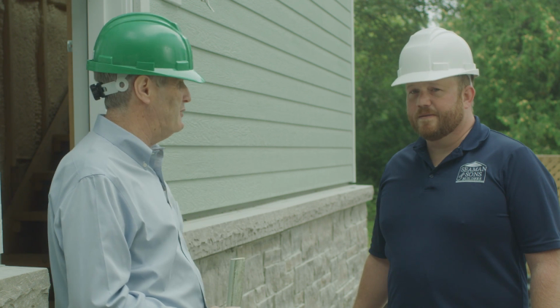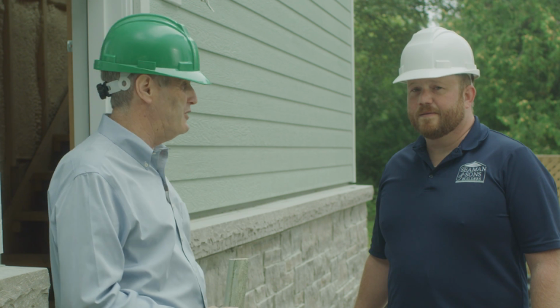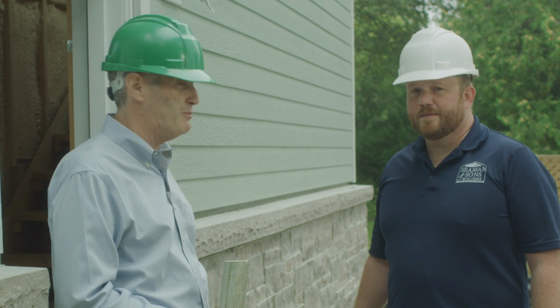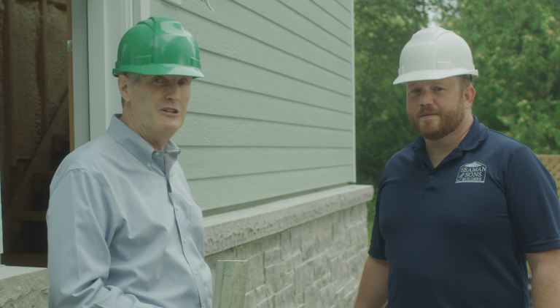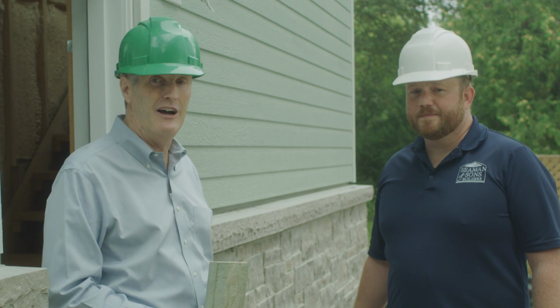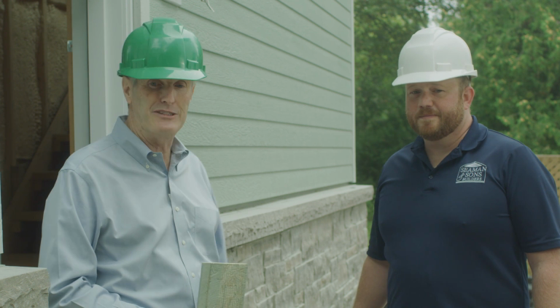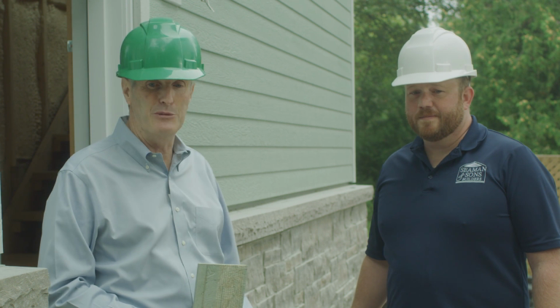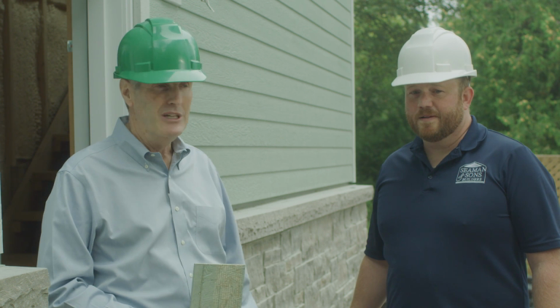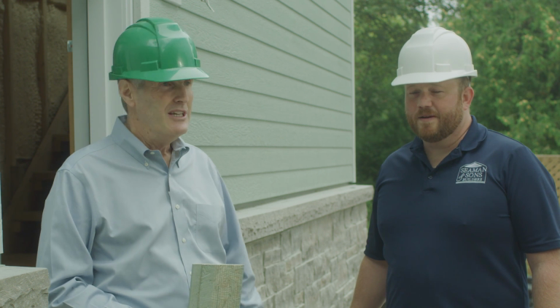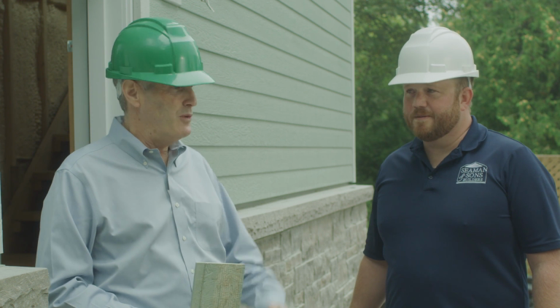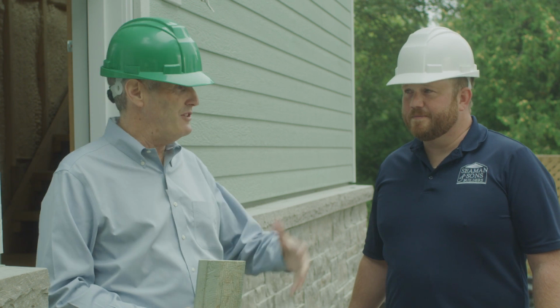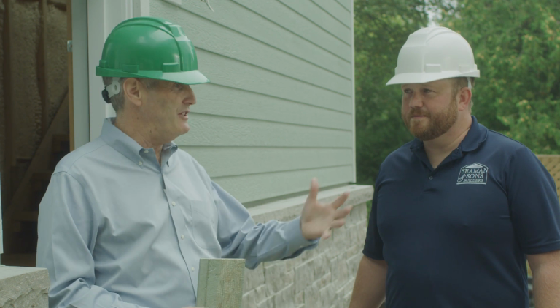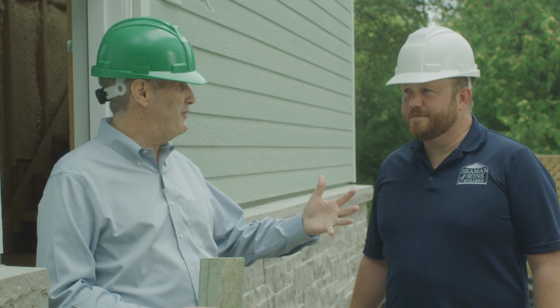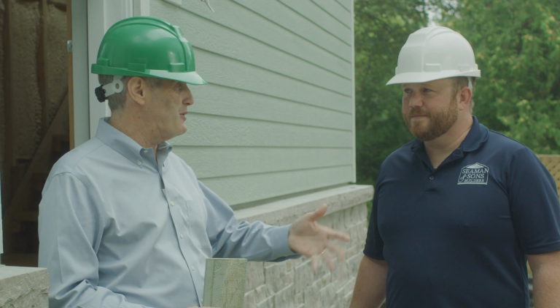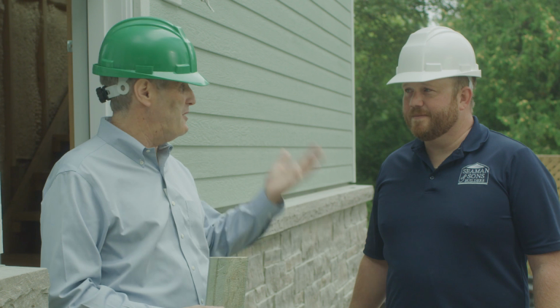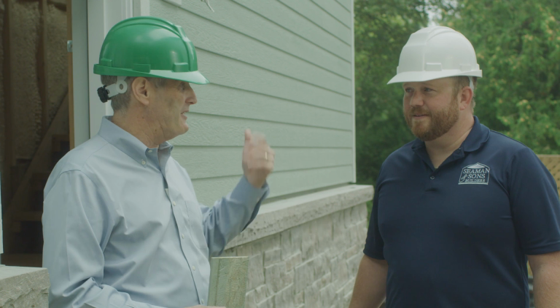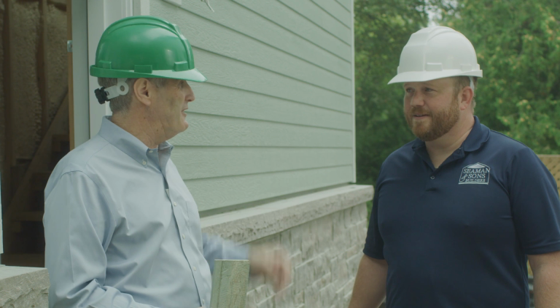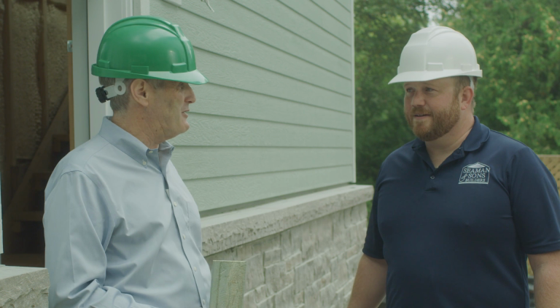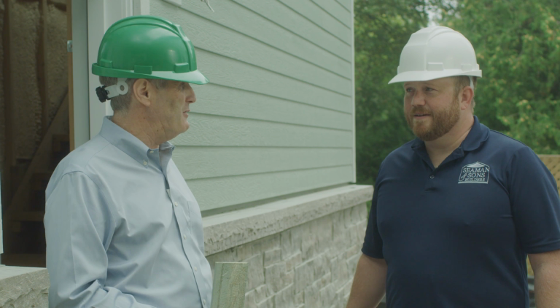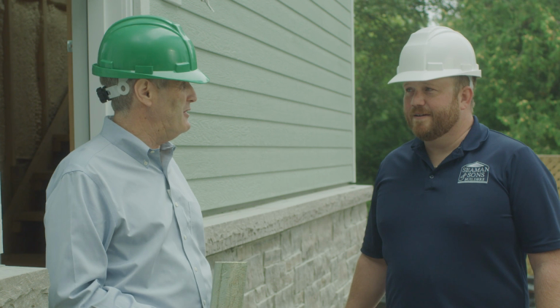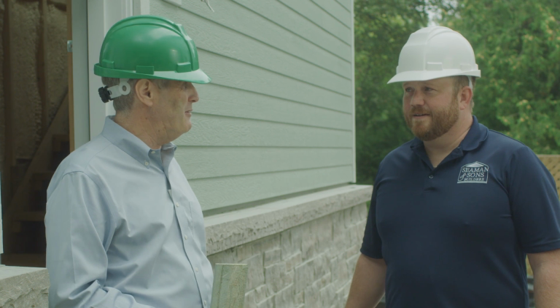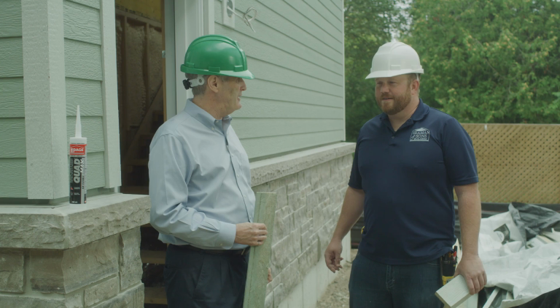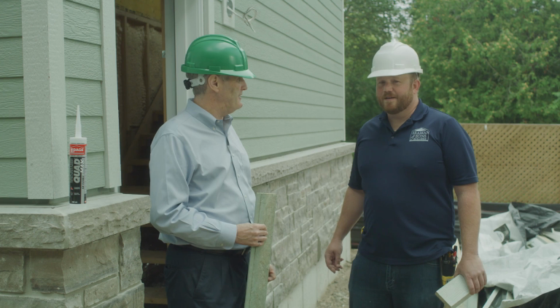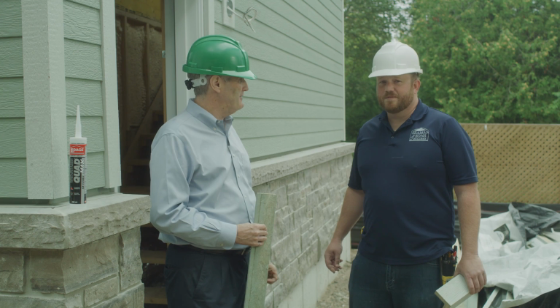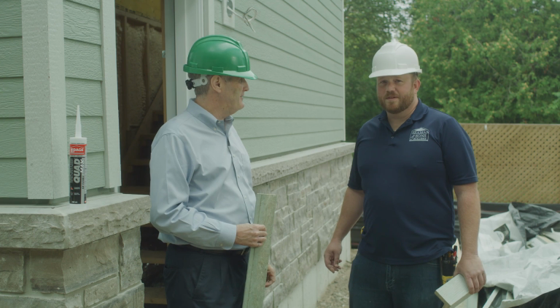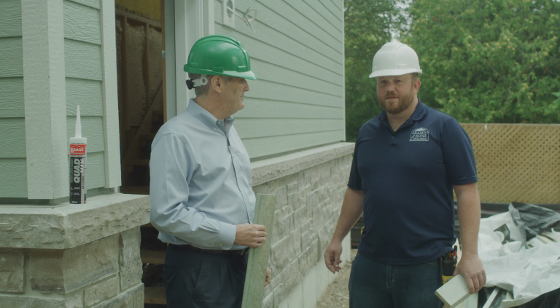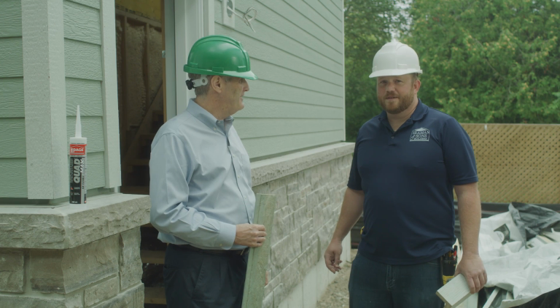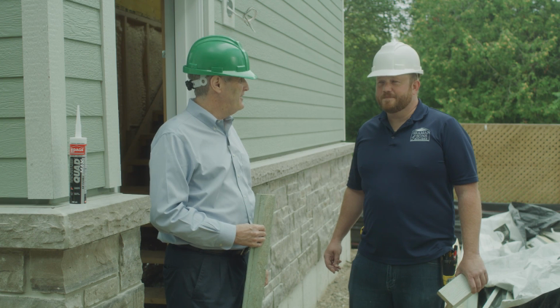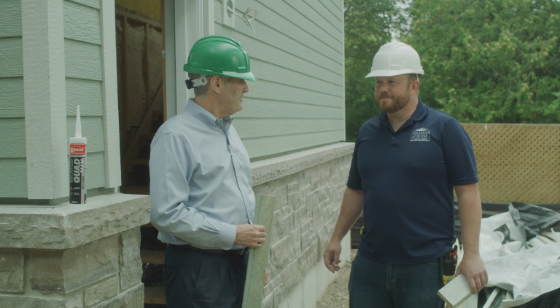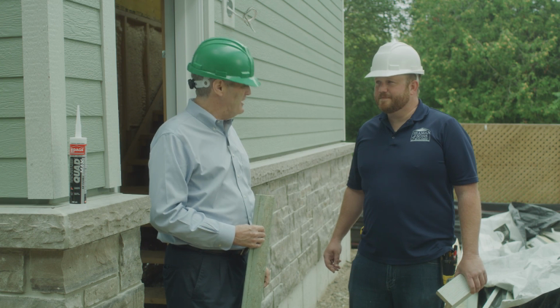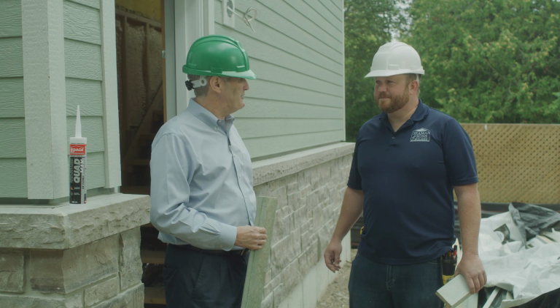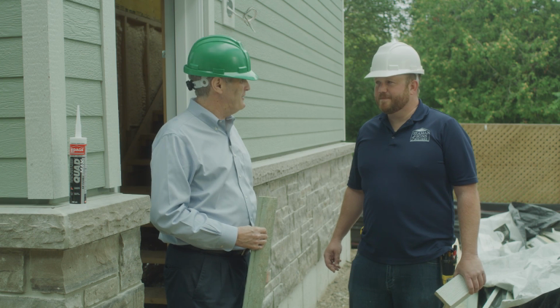When you see the finished product, I think it's going to be amazing. It's looking great. Thanks, Derek.